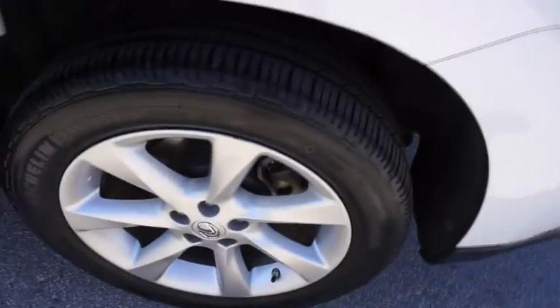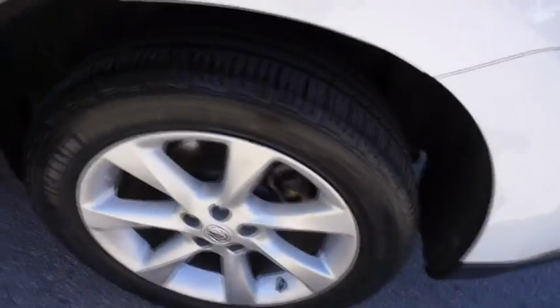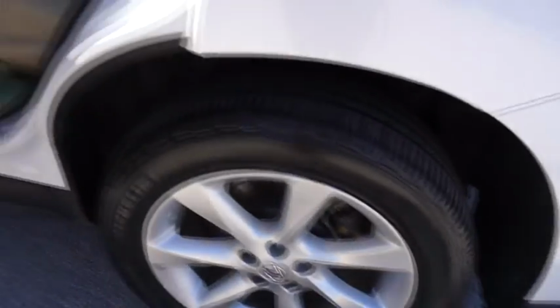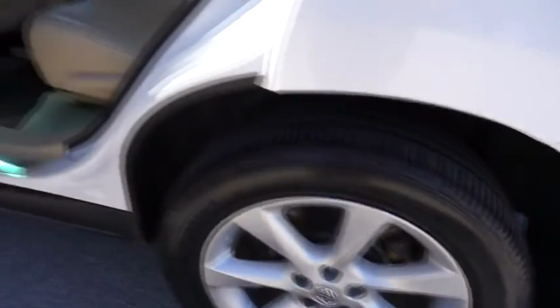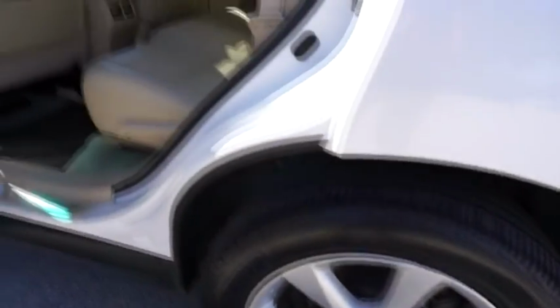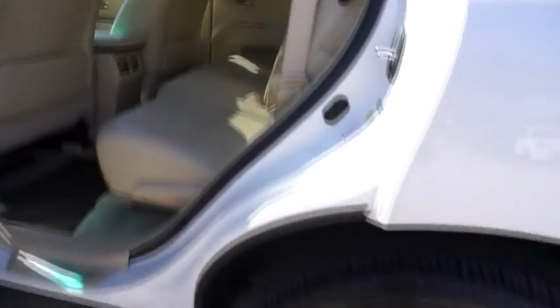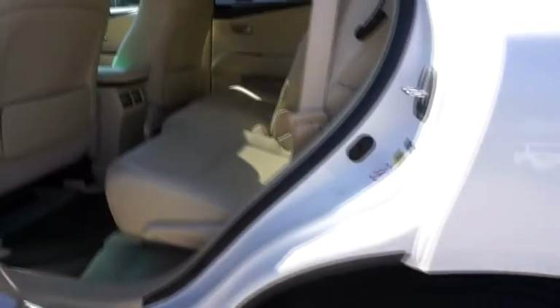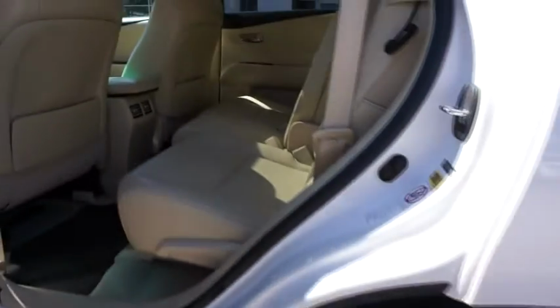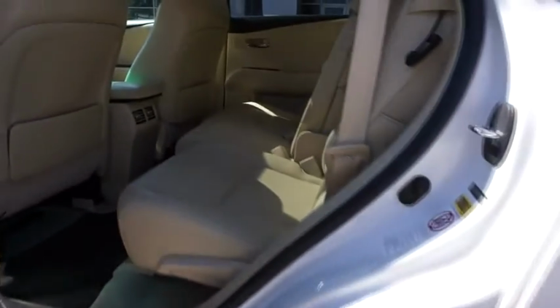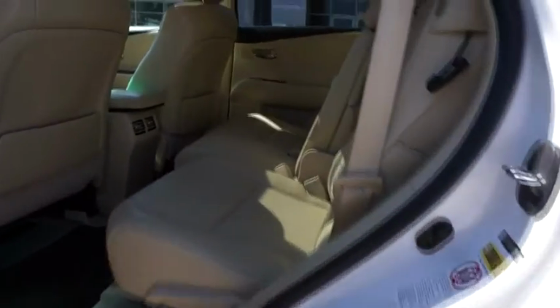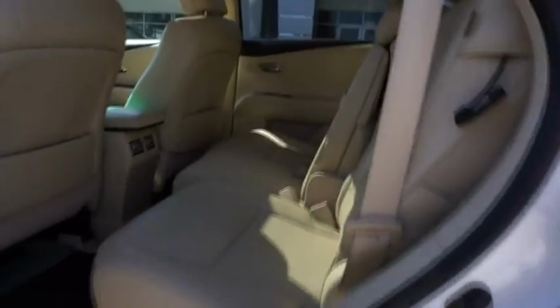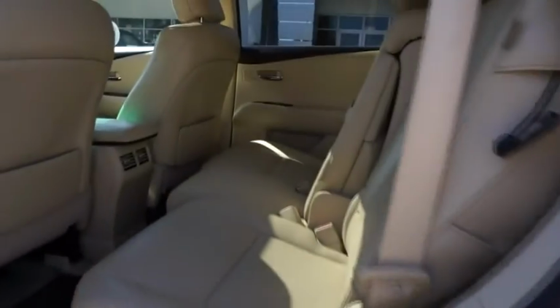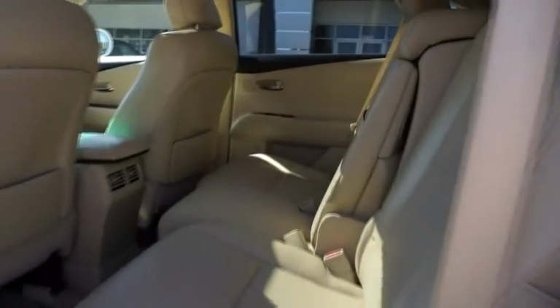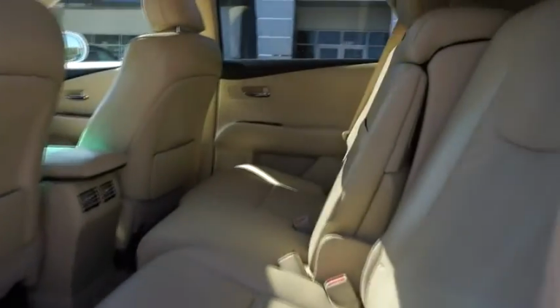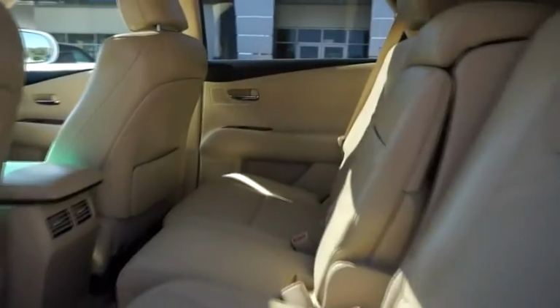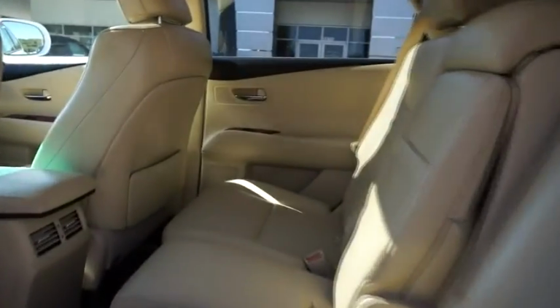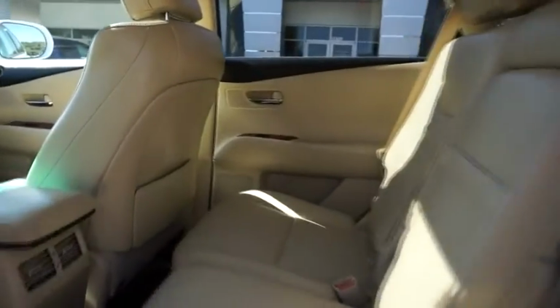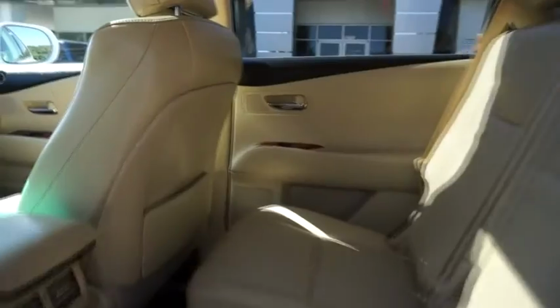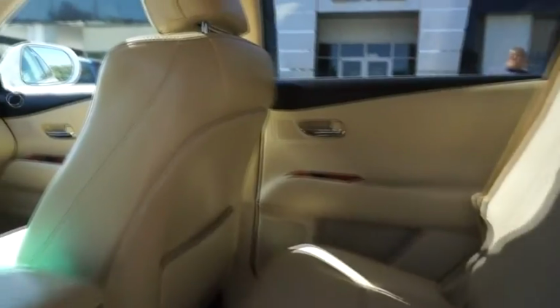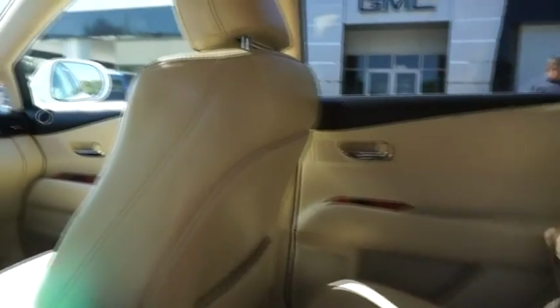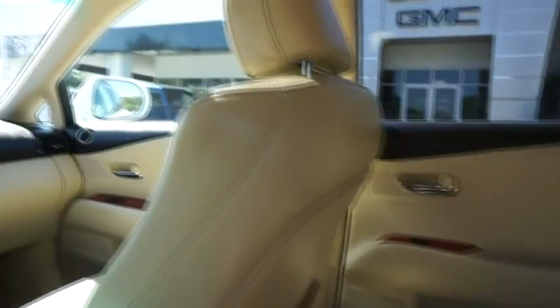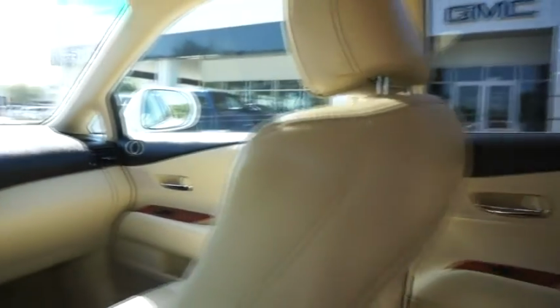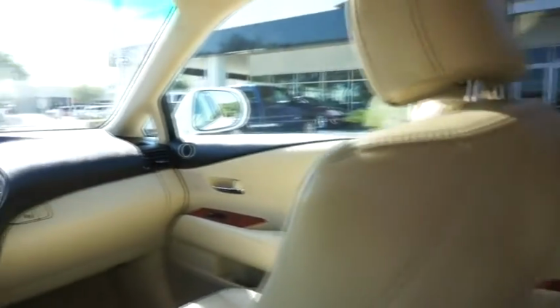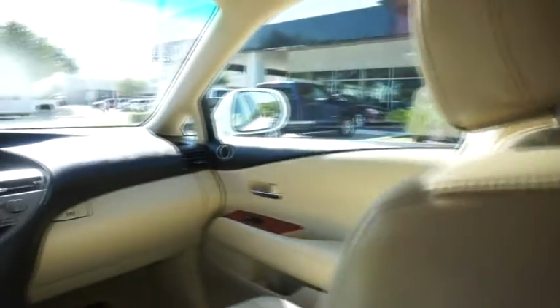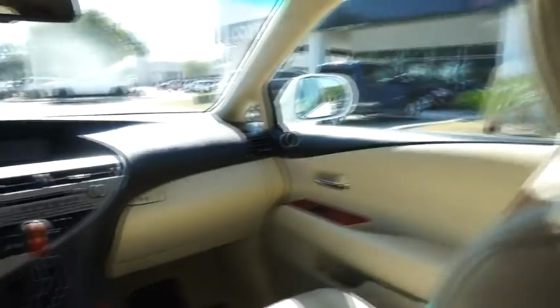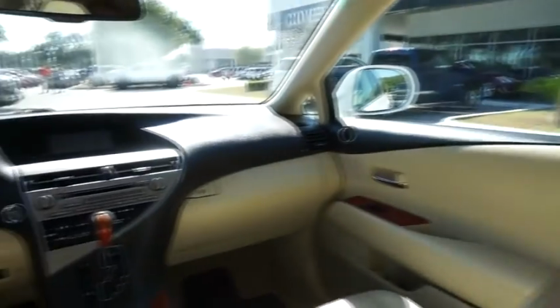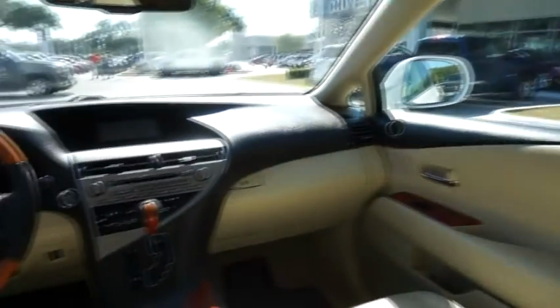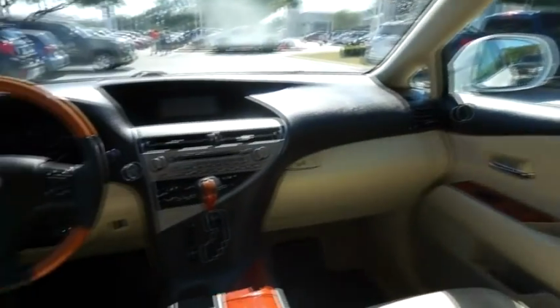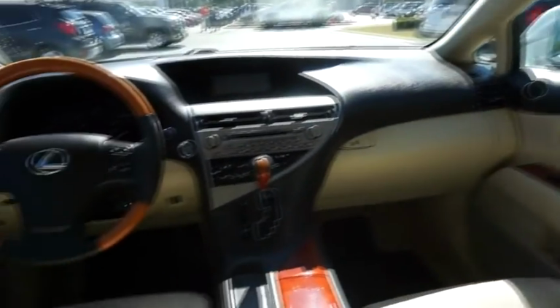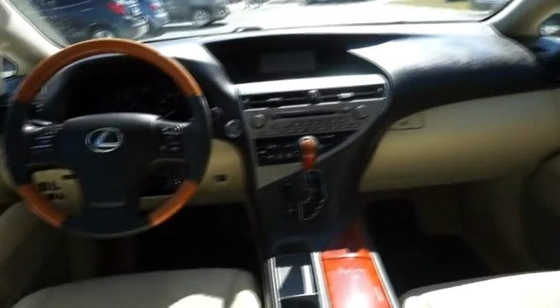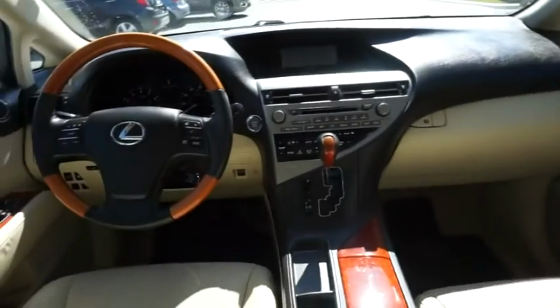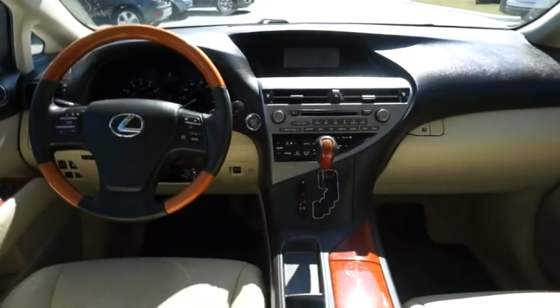This vehicle has less than 125,000 miles. Here are some of this vehicle's great options.